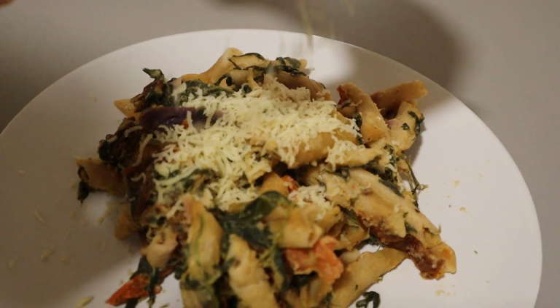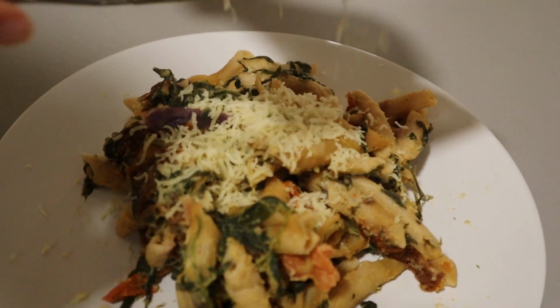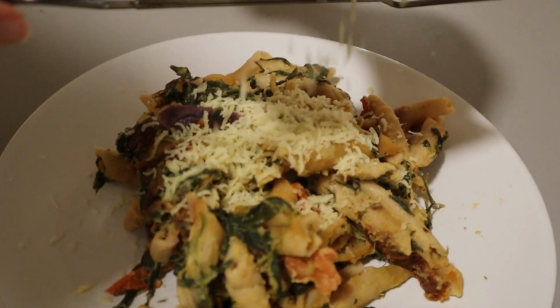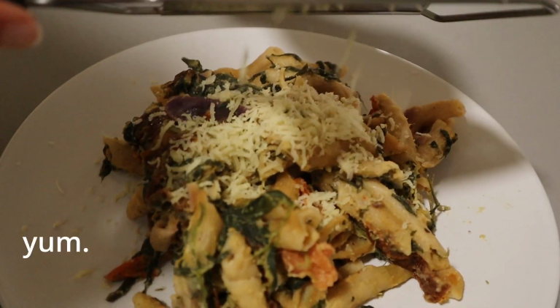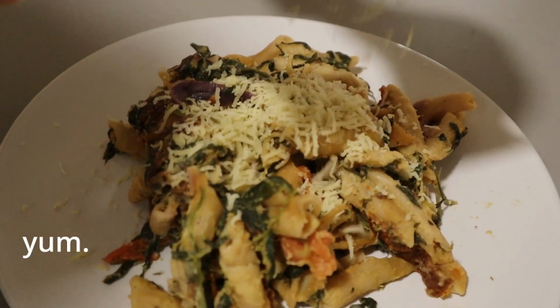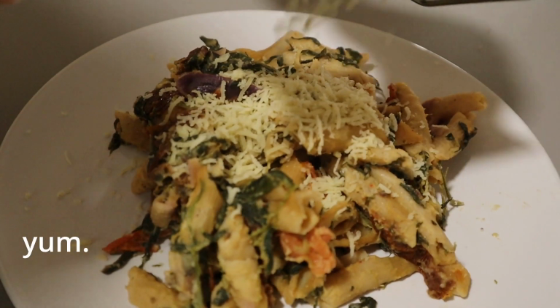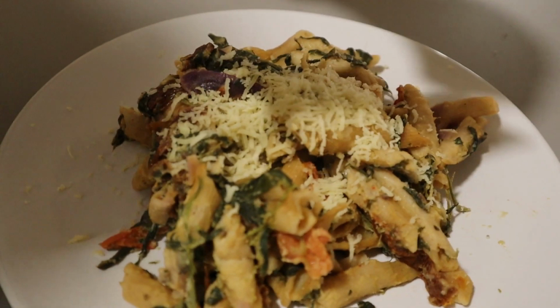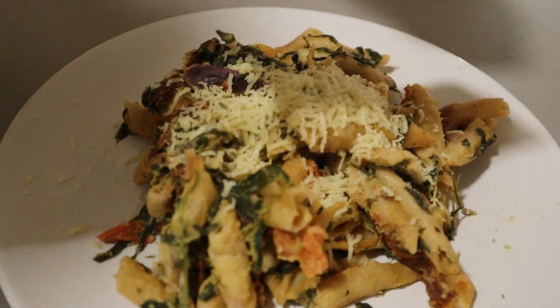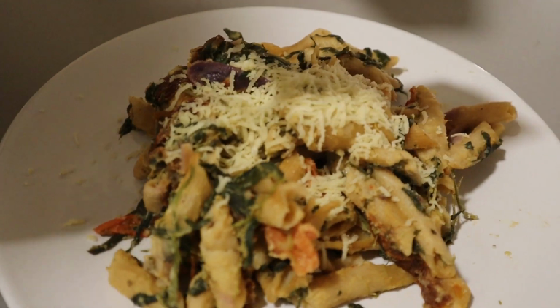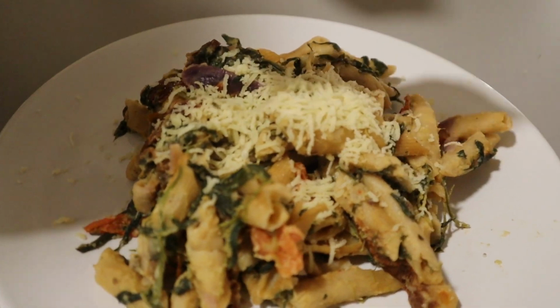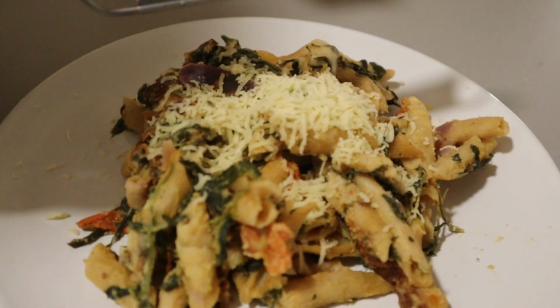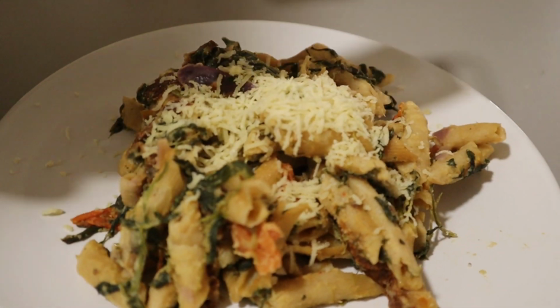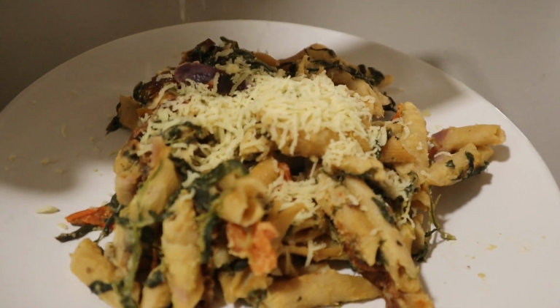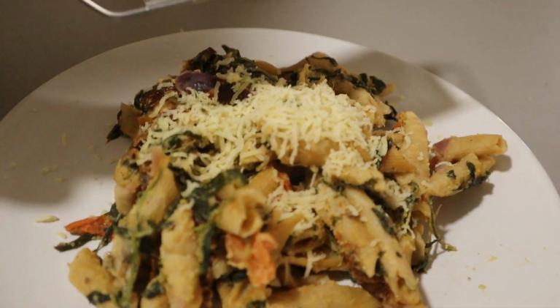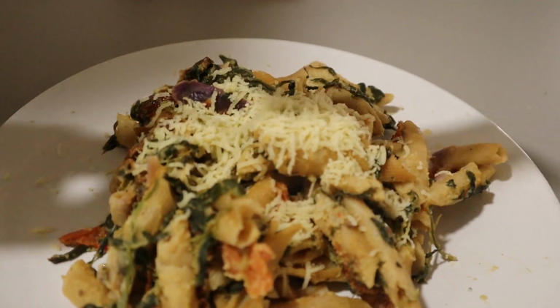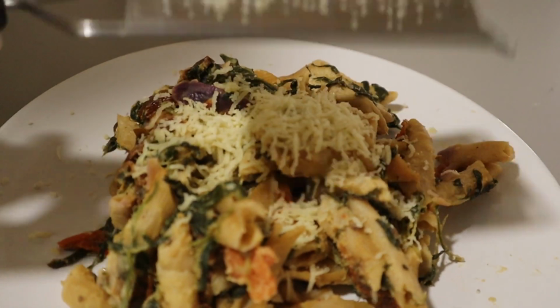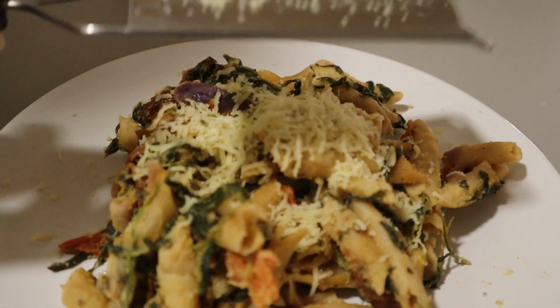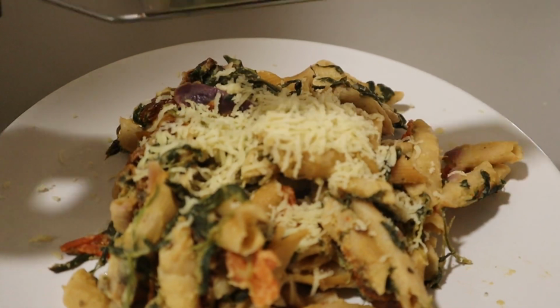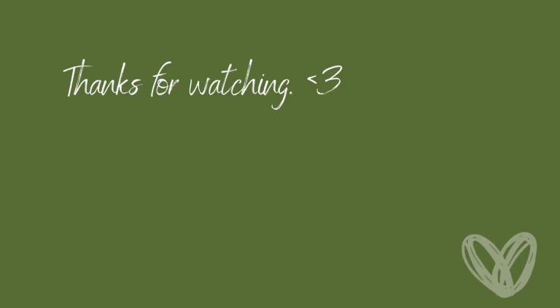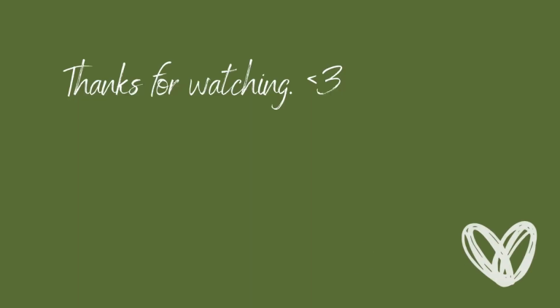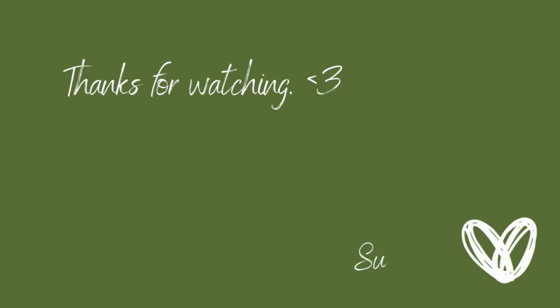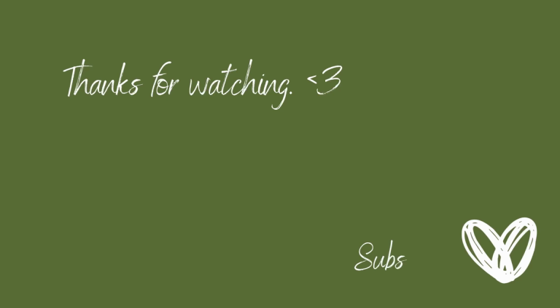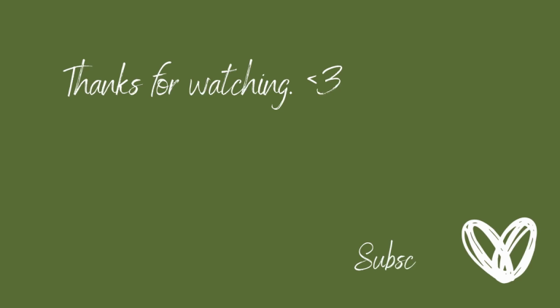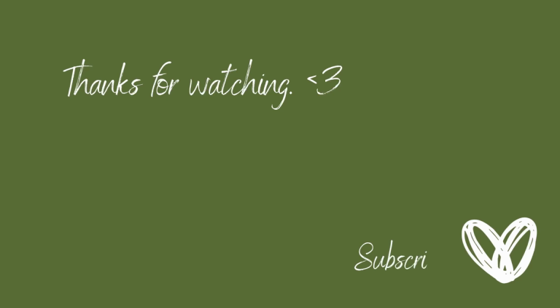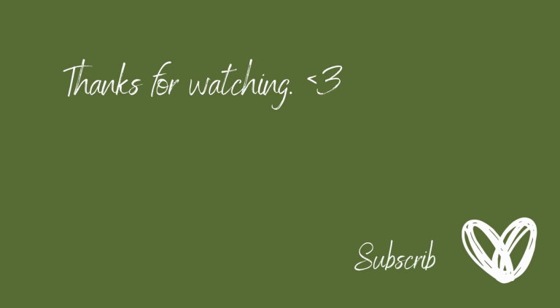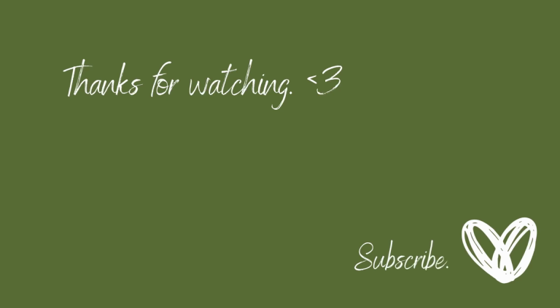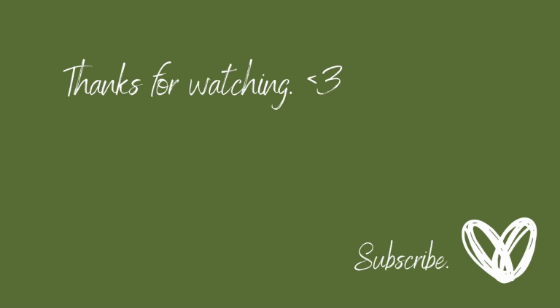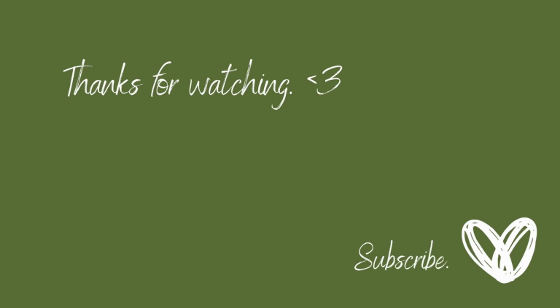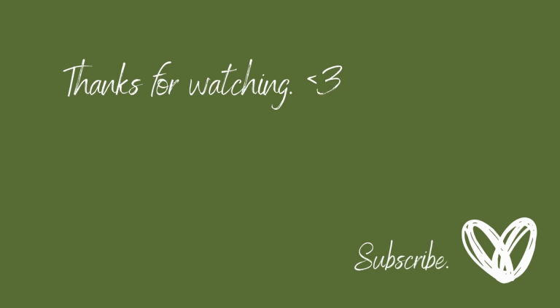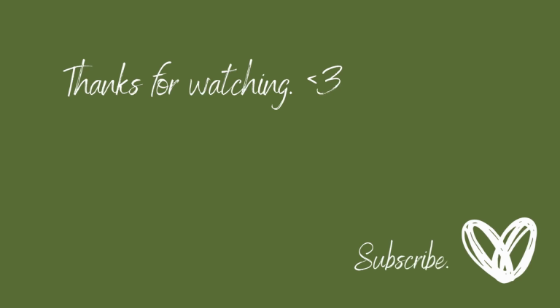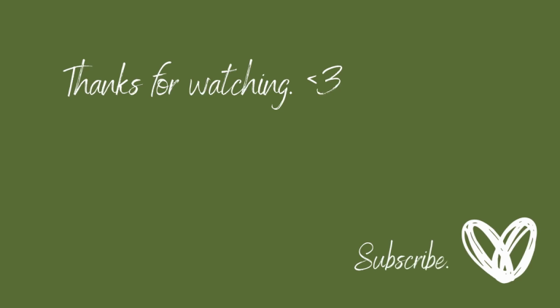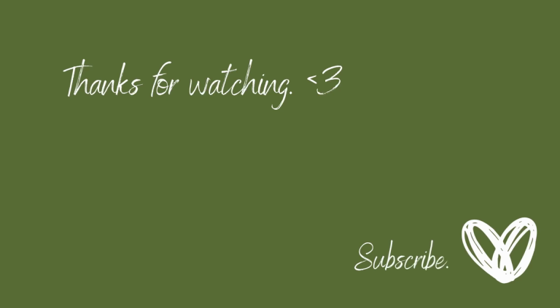If you like this channel, be sure to subscribe for full videos every single Friday and daily shorts. See you next time.